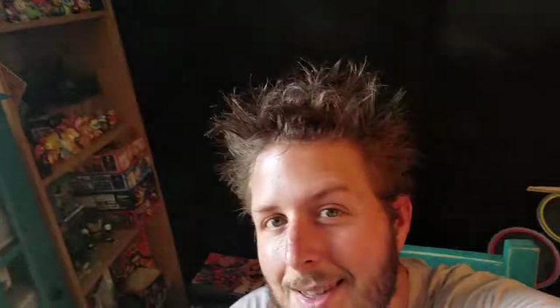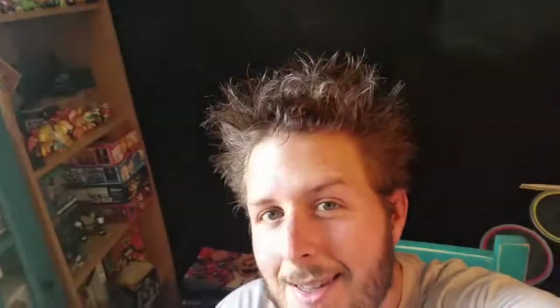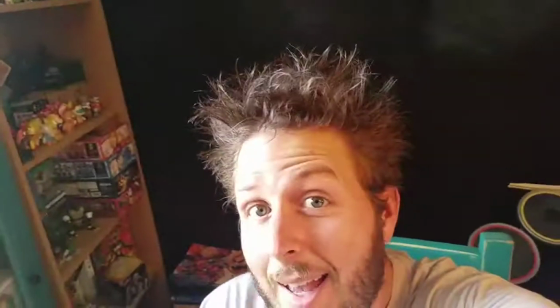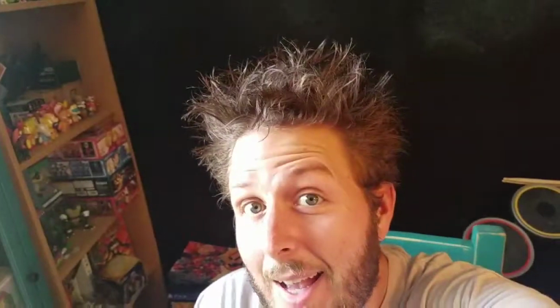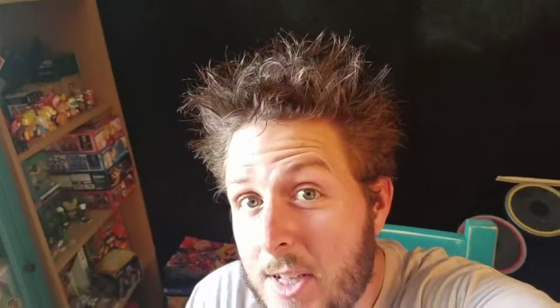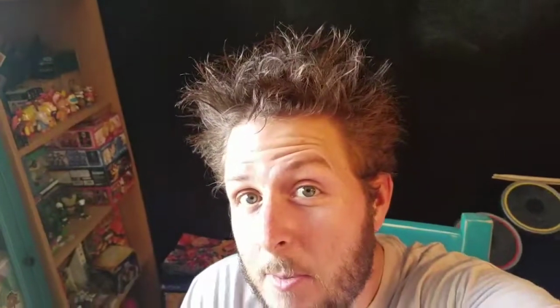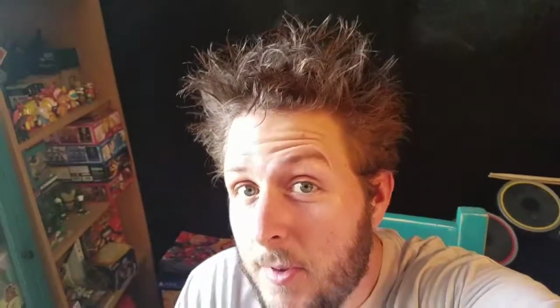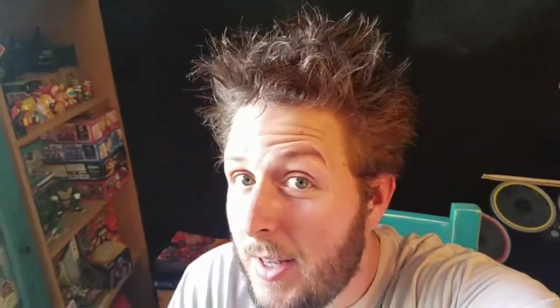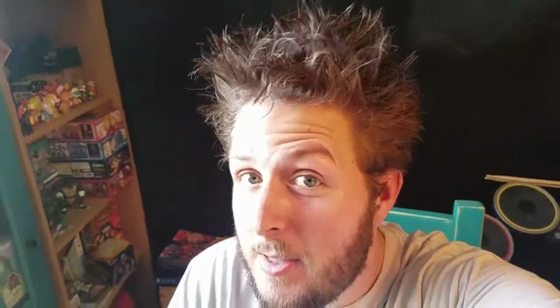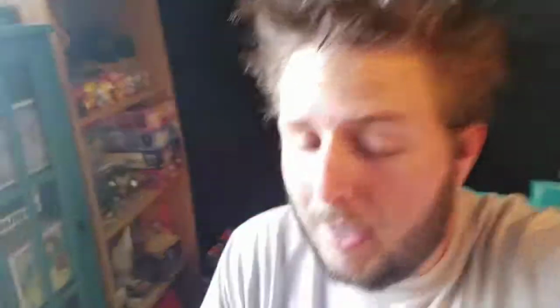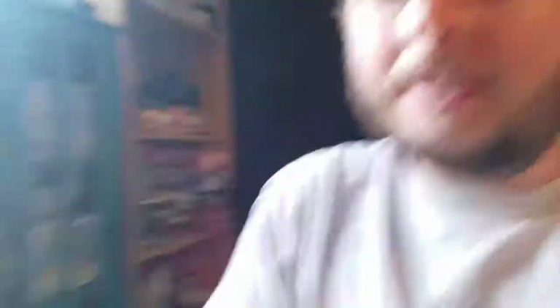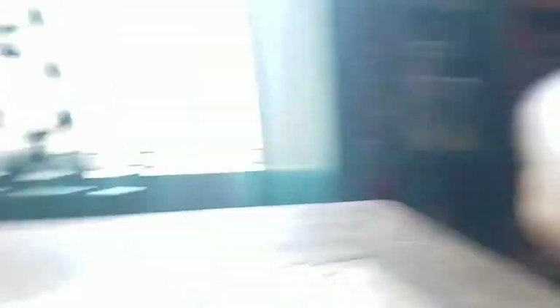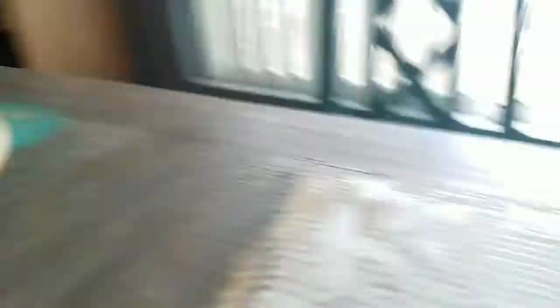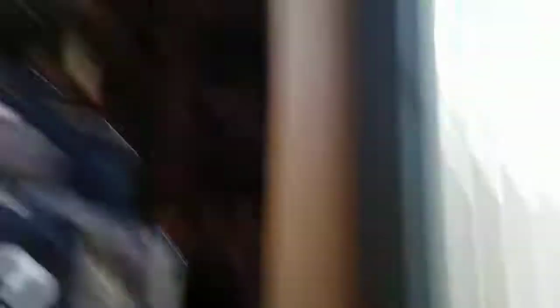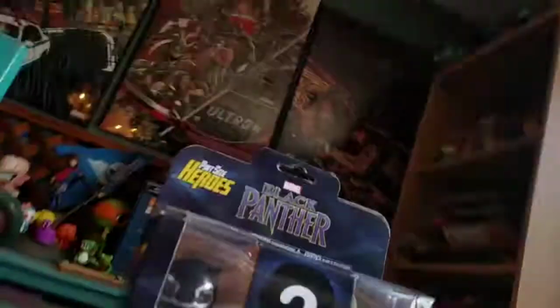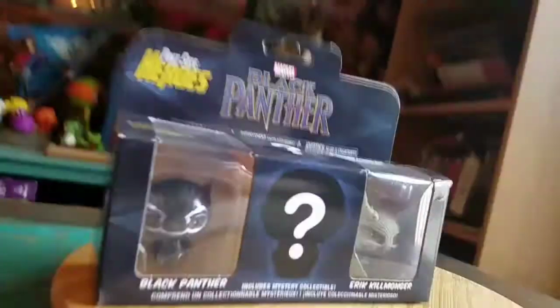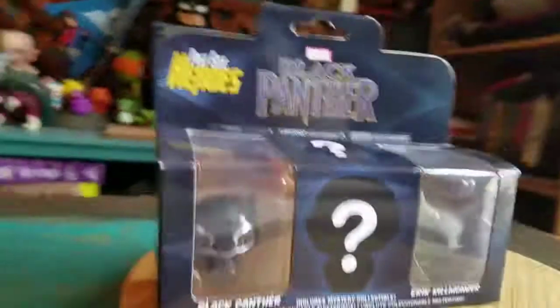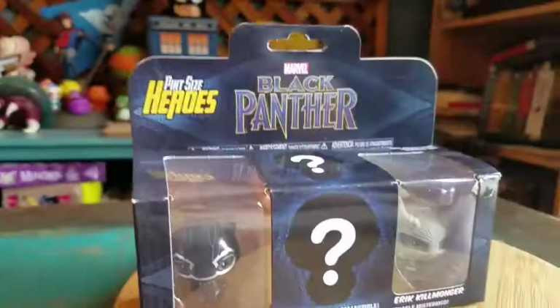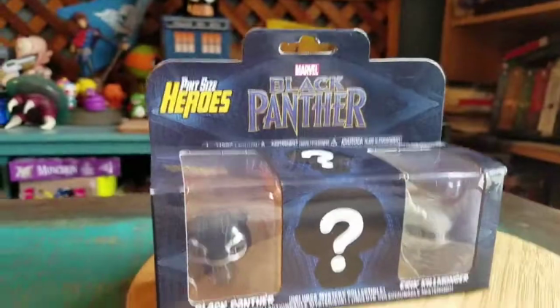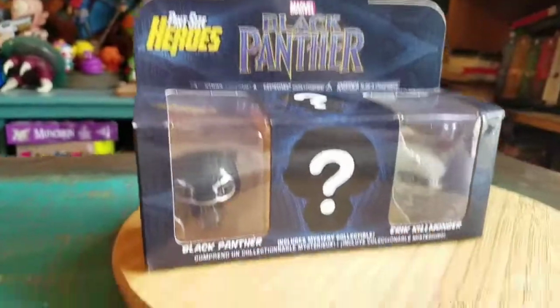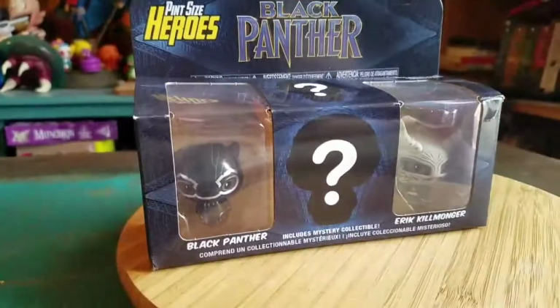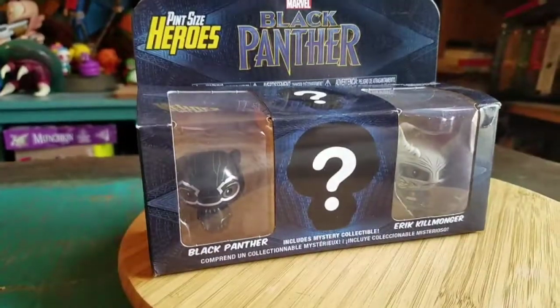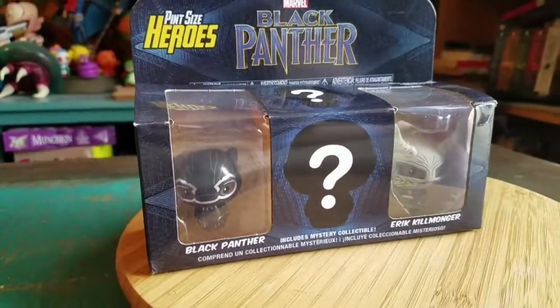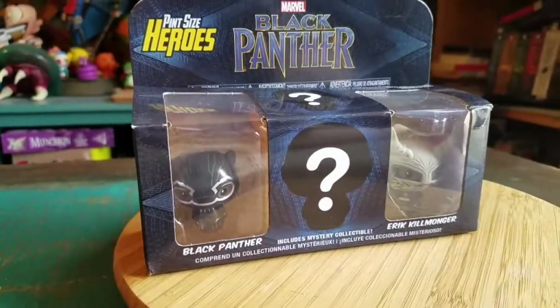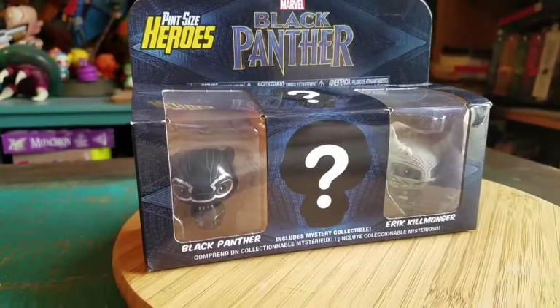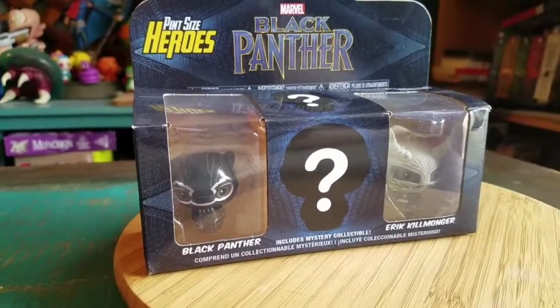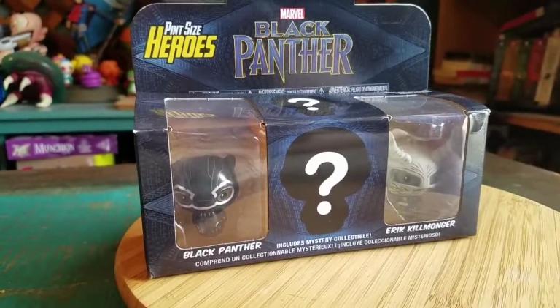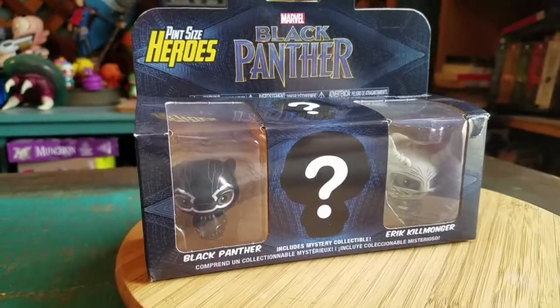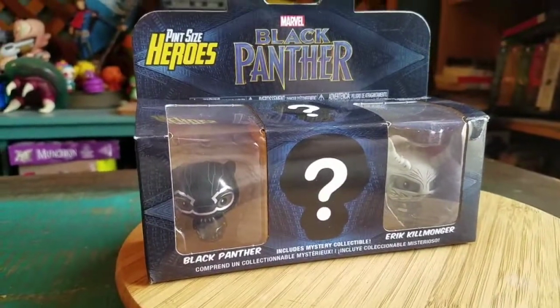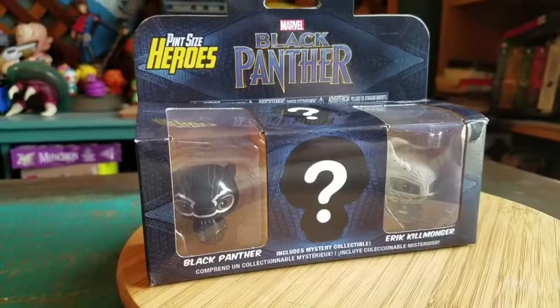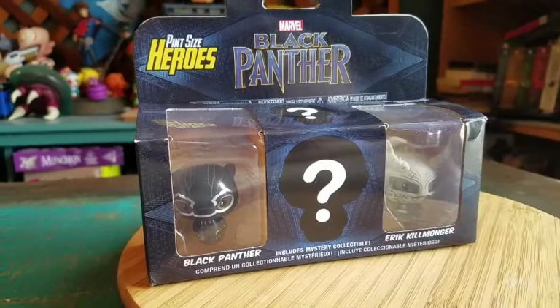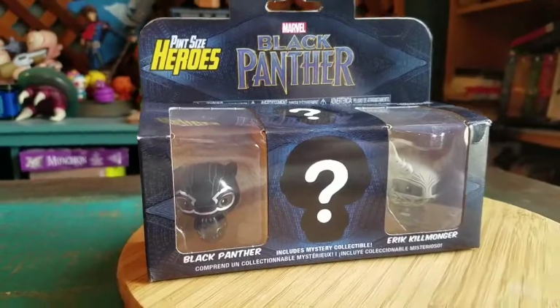Hey guys, CheesyPoop here. I've got some Pint-Sized Heroes to show off for the collection today, this time from Black Panther.